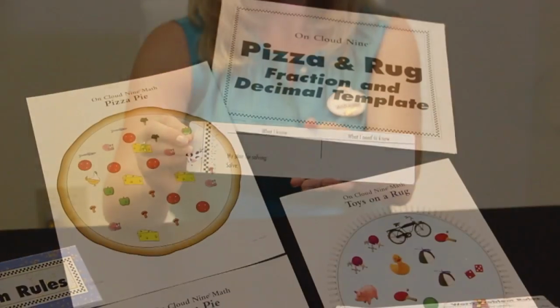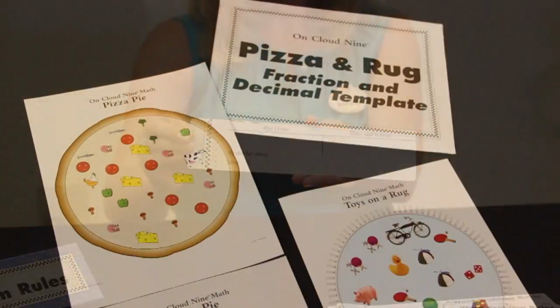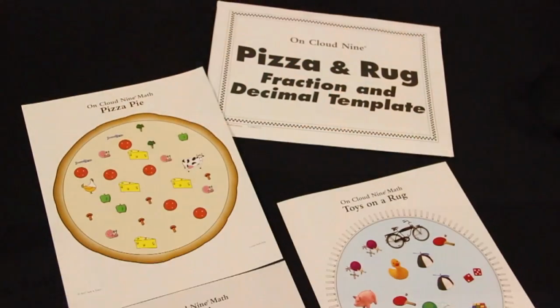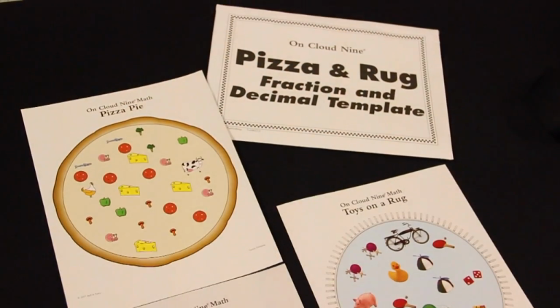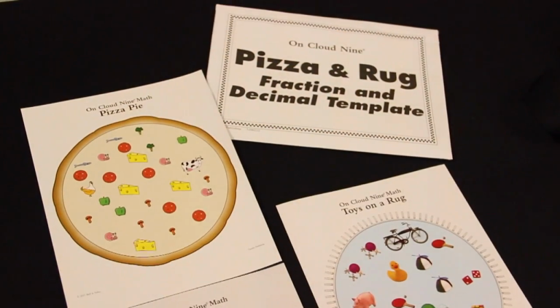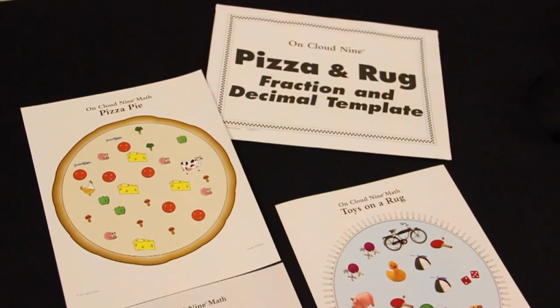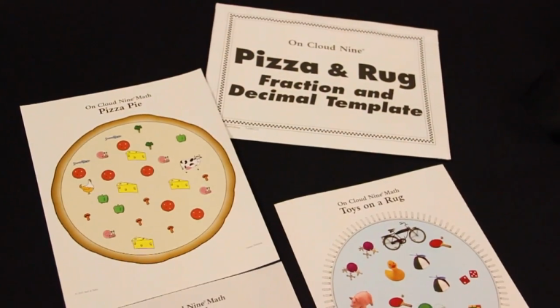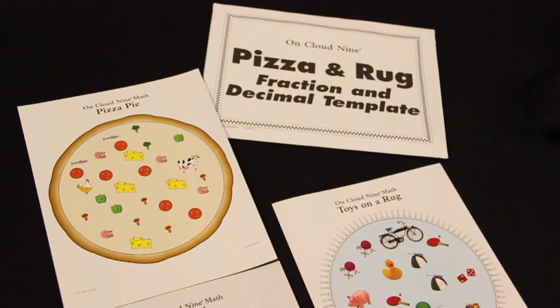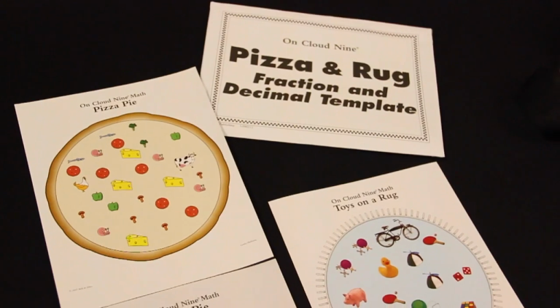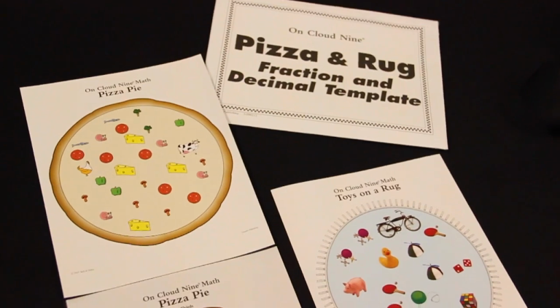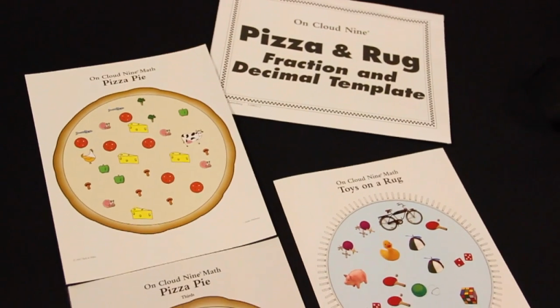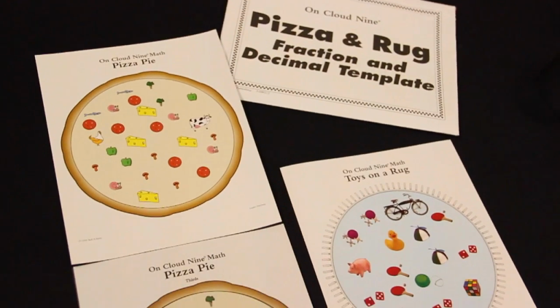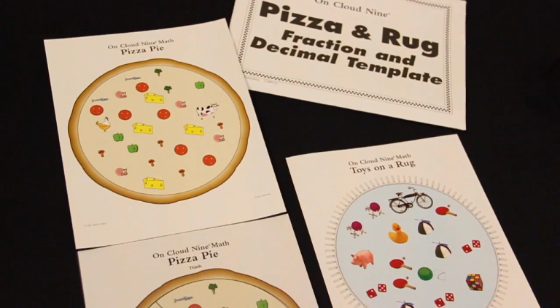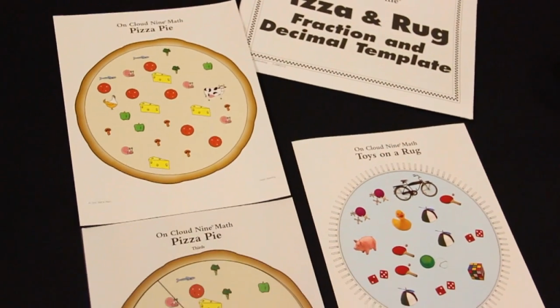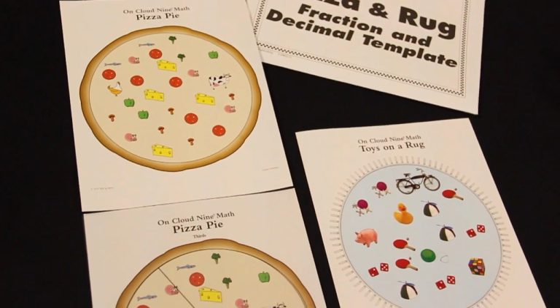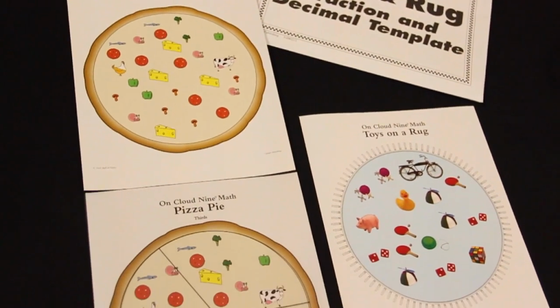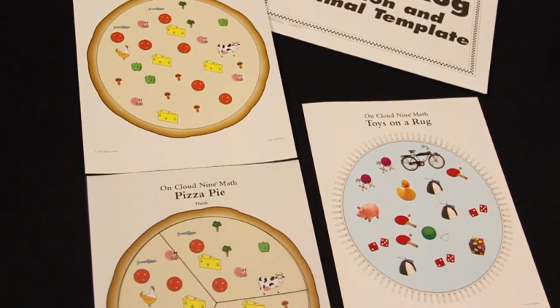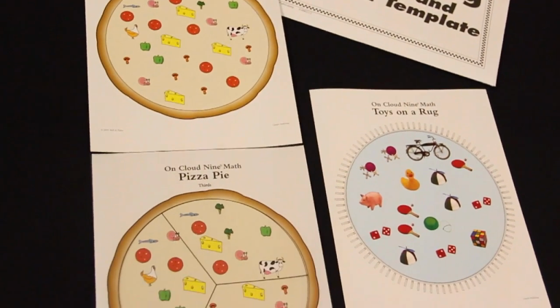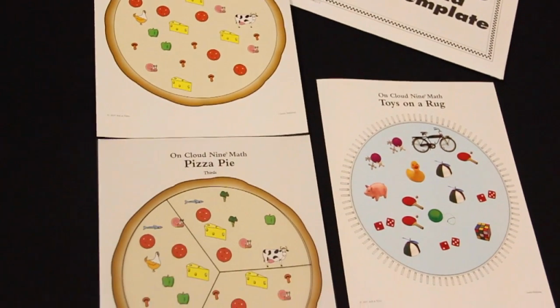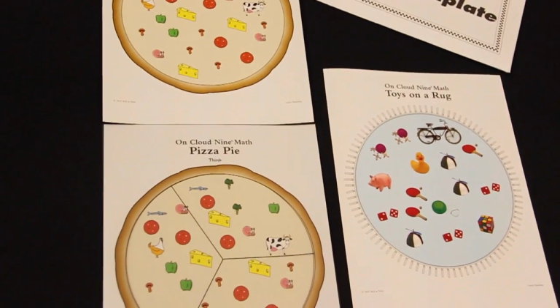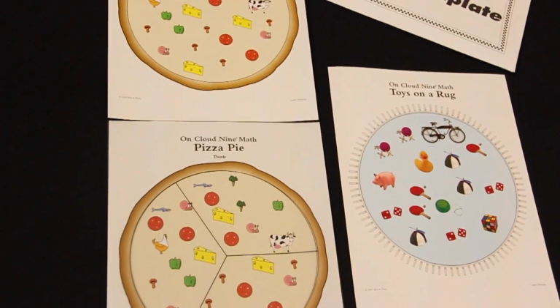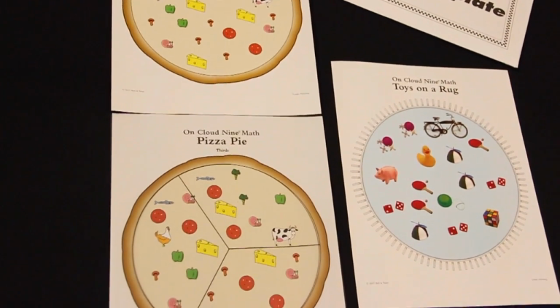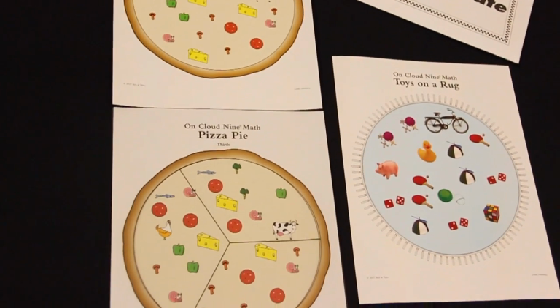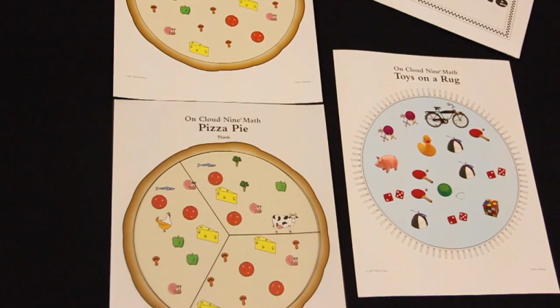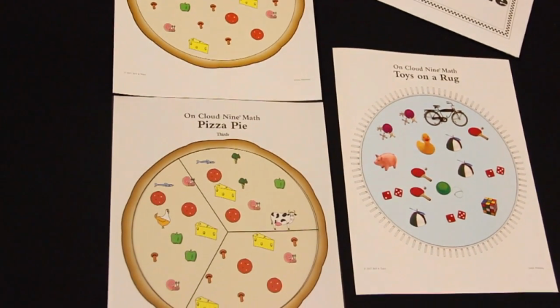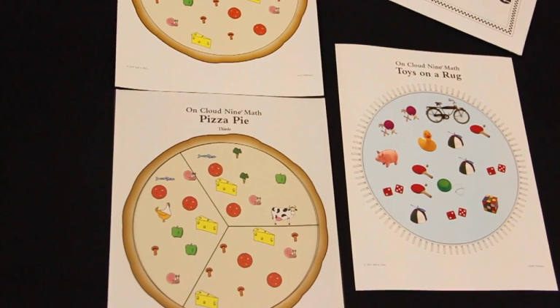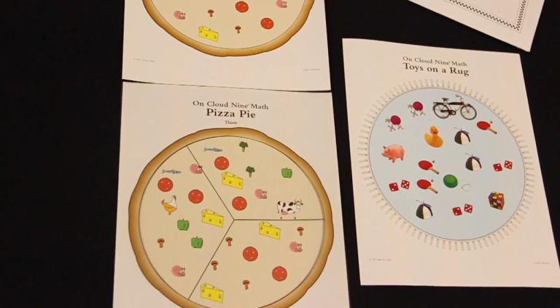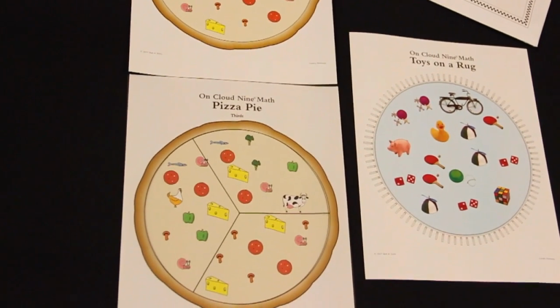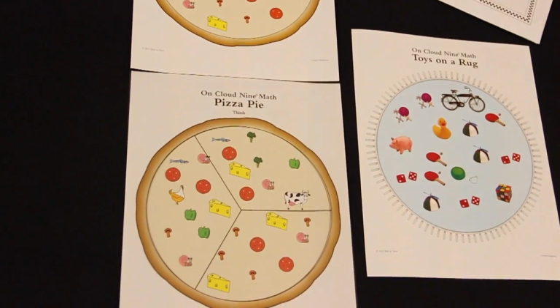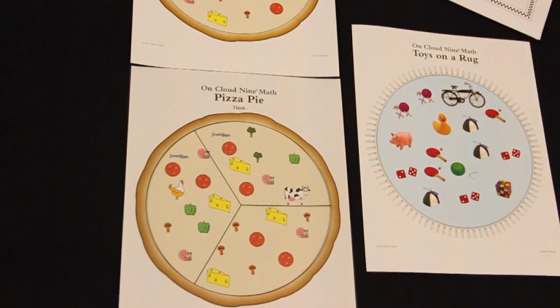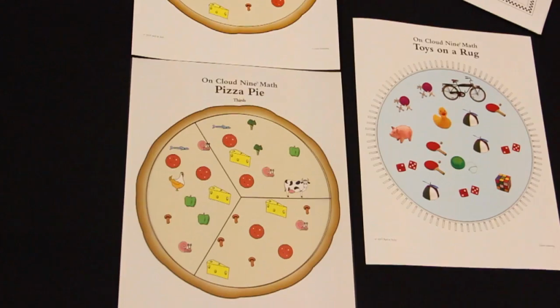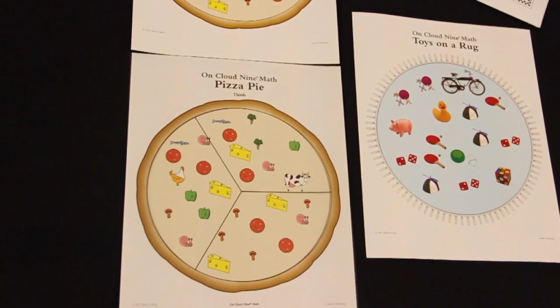The OnCloud 9 pizza and rug sets include what you need to teach fractions and decimals.